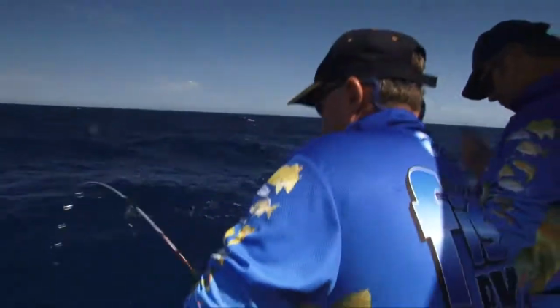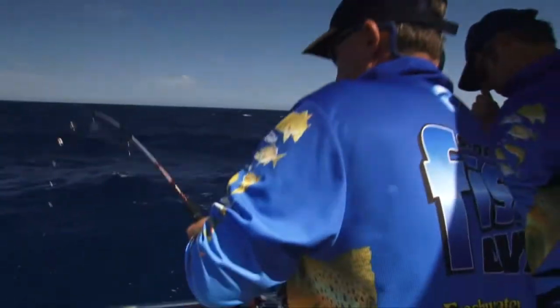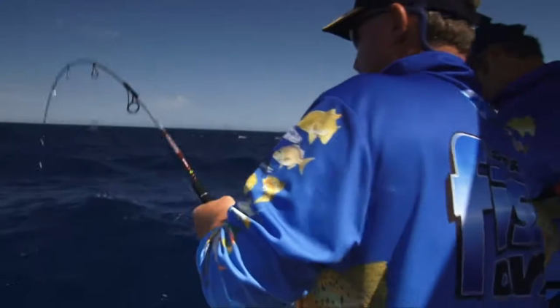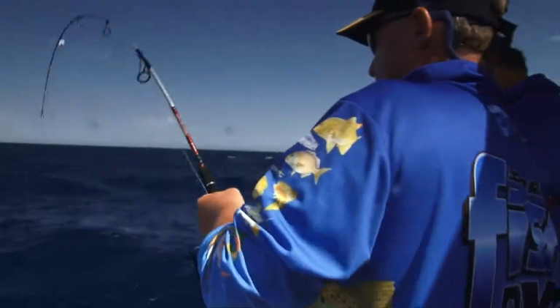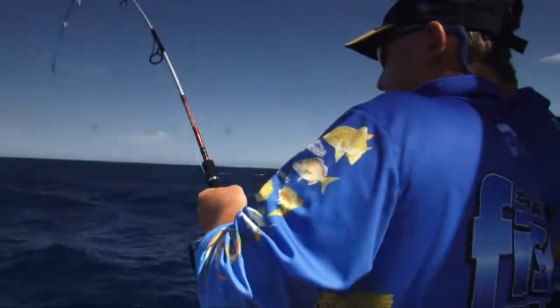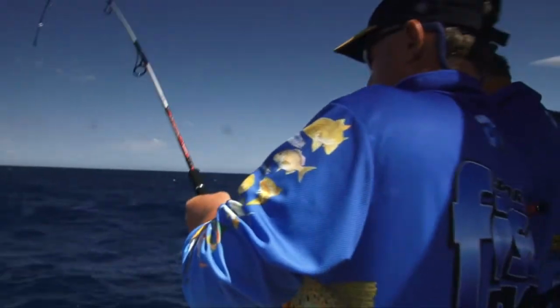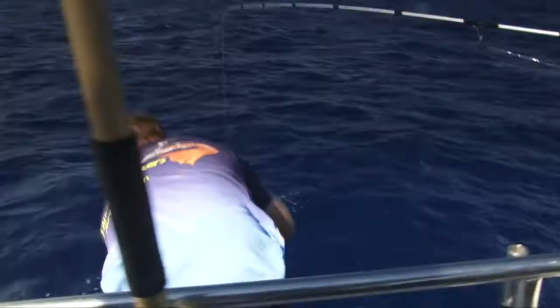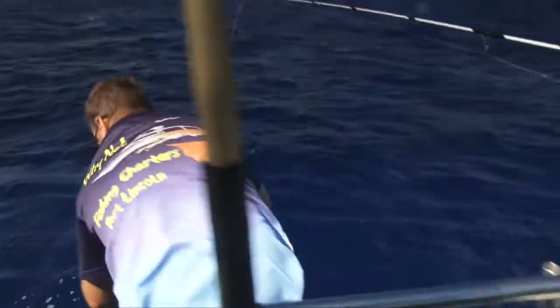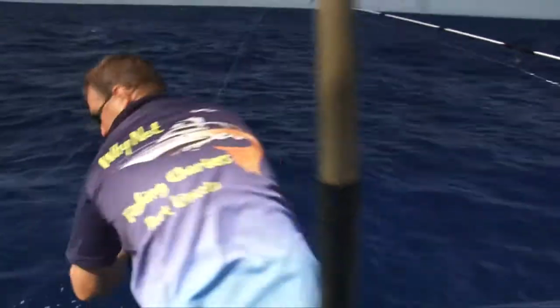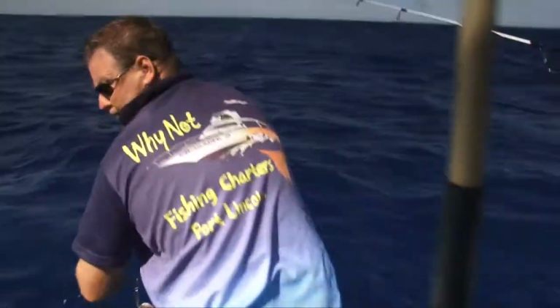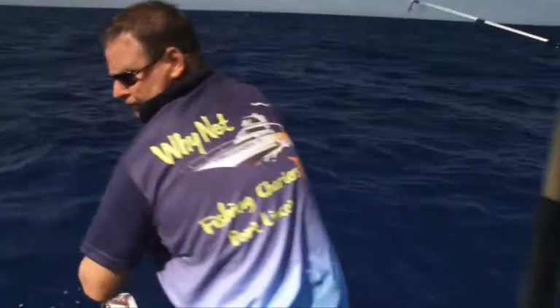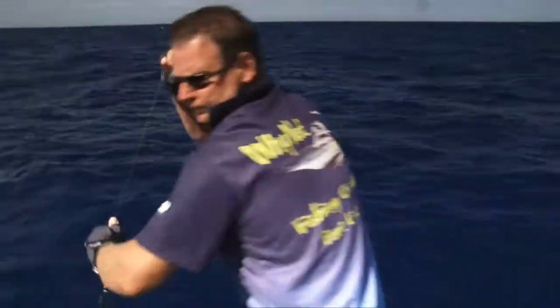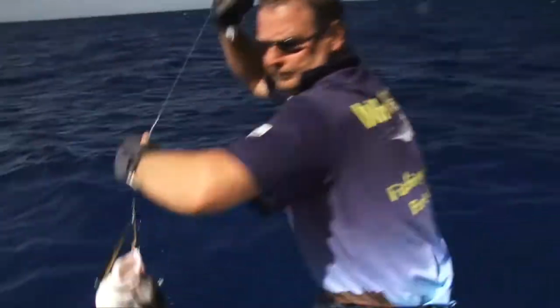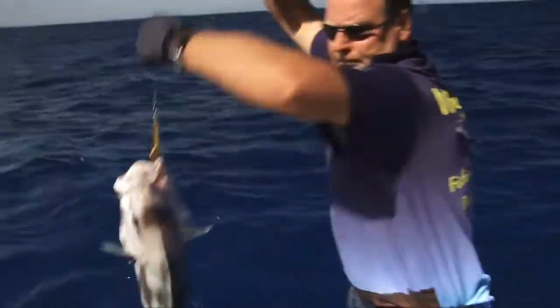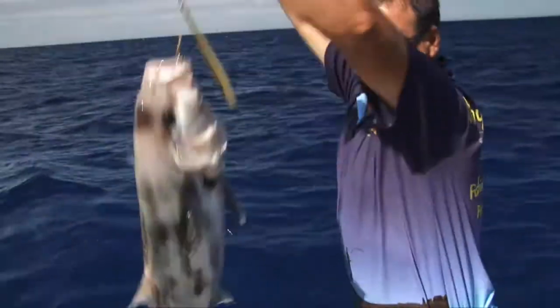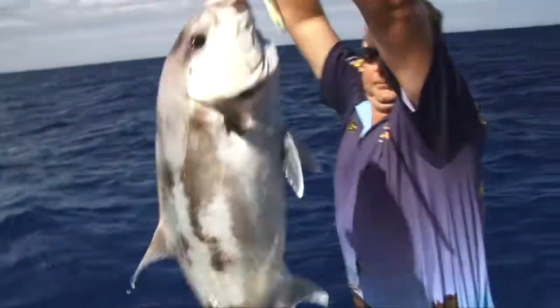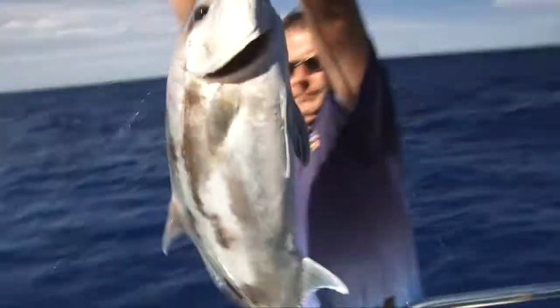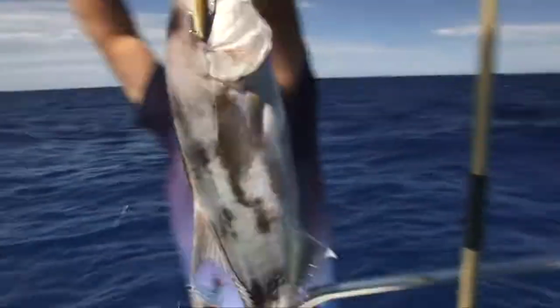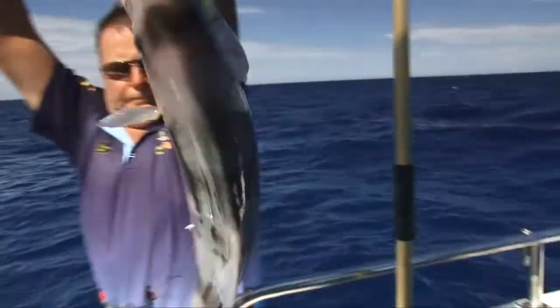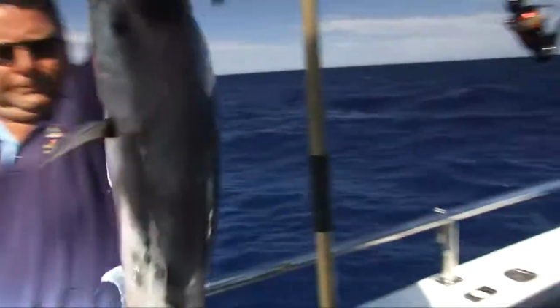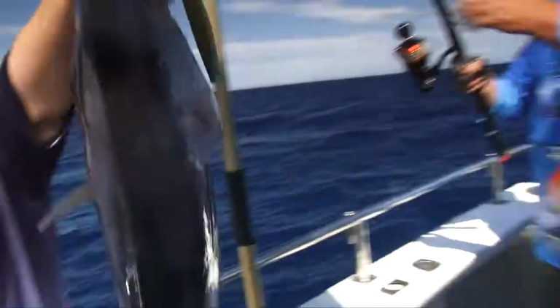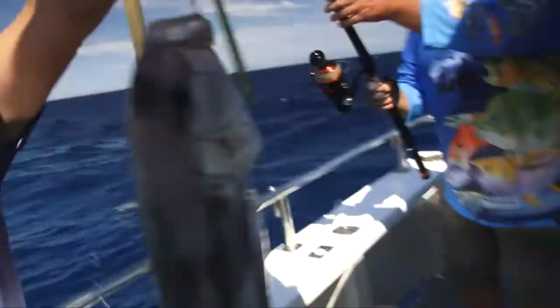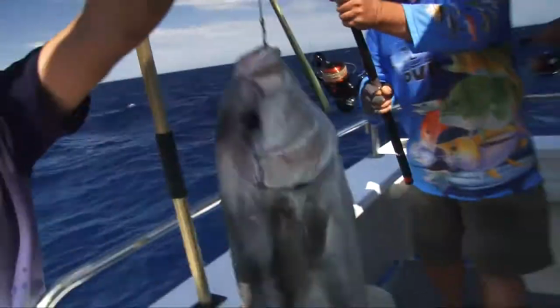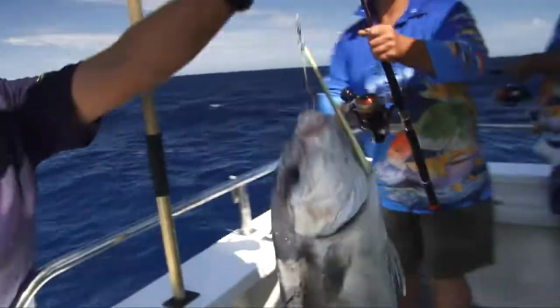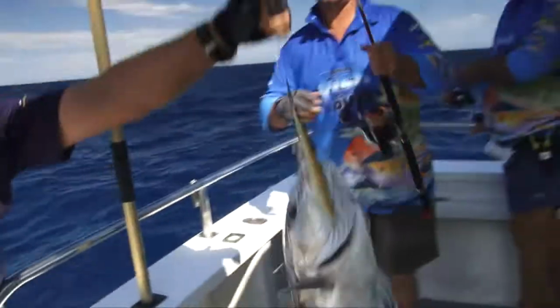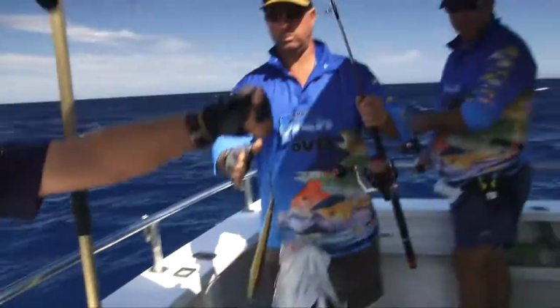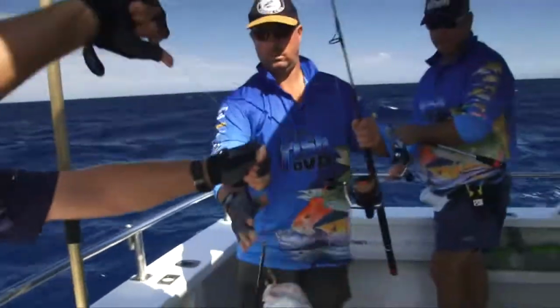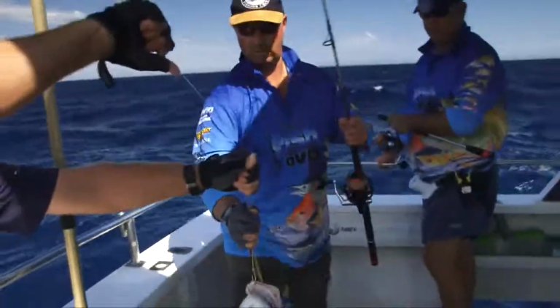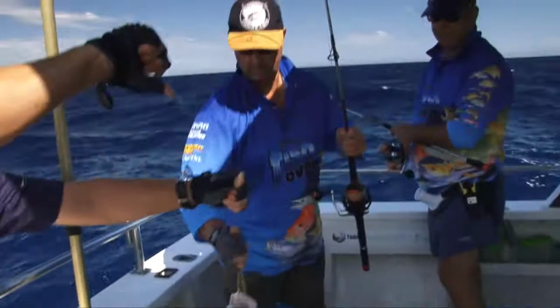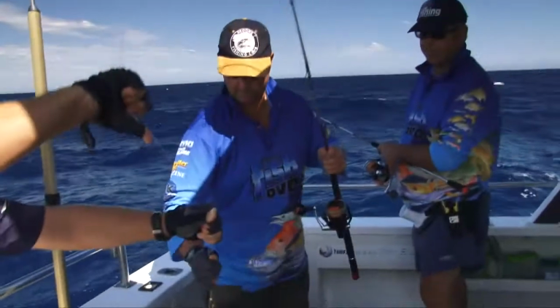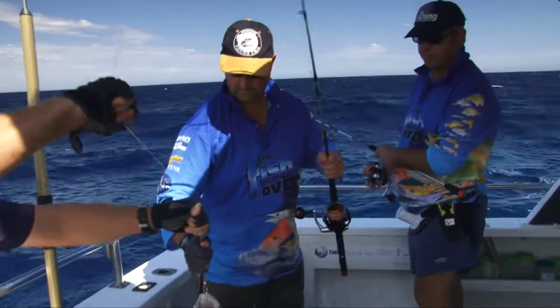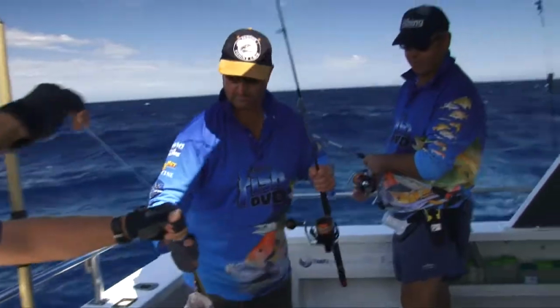Then the Samson fish turned up and again proved that they are the main big predator on these prolific southern reefs.